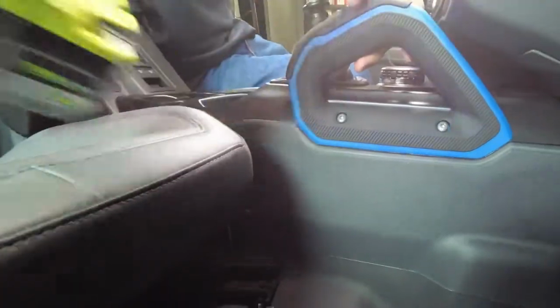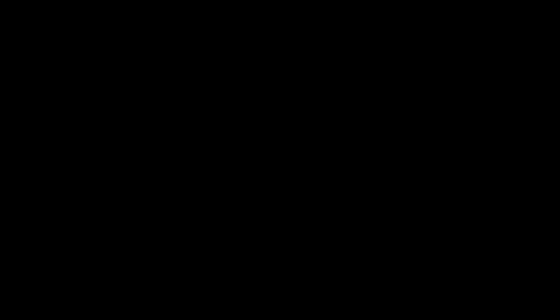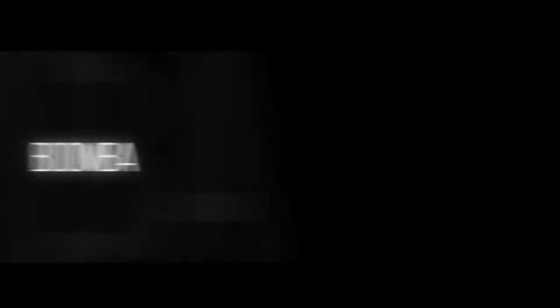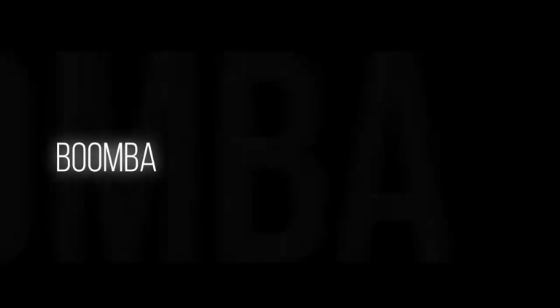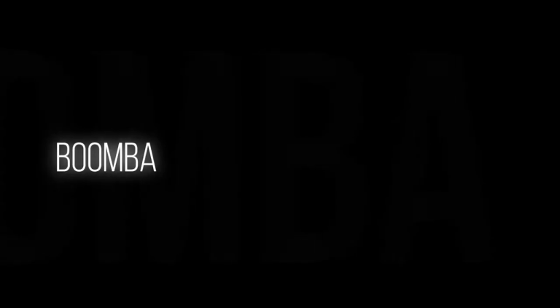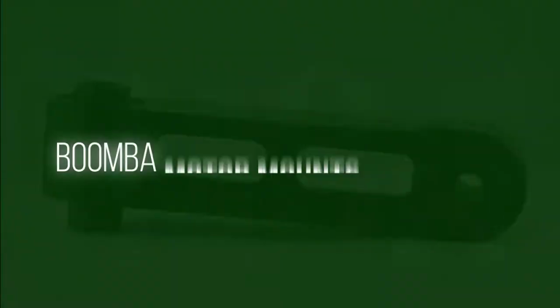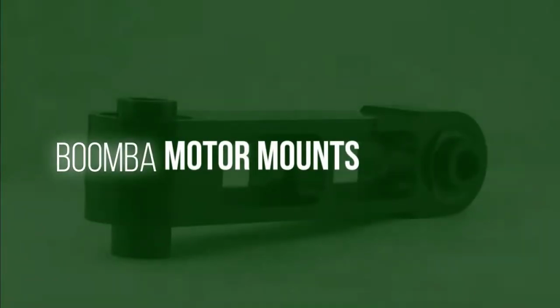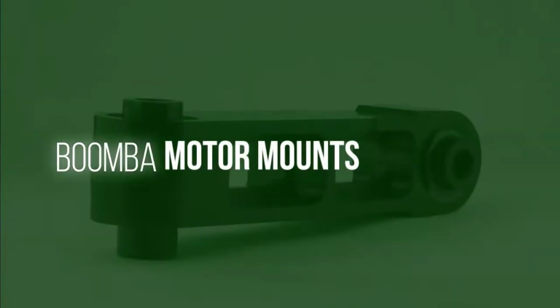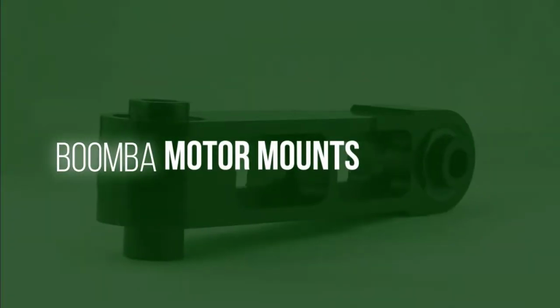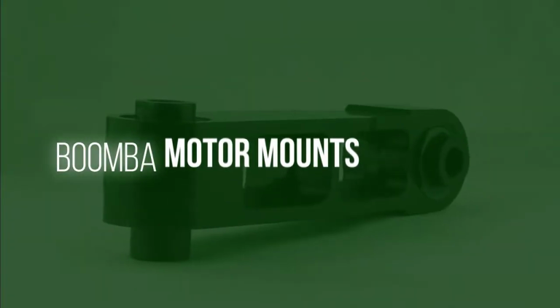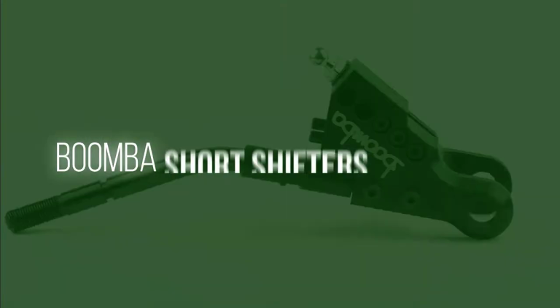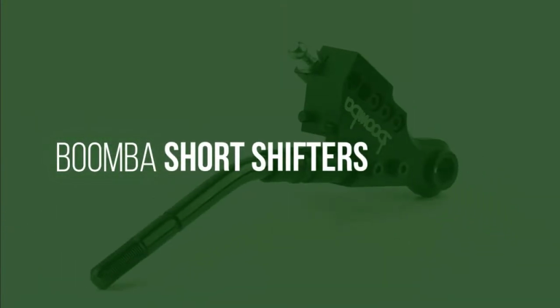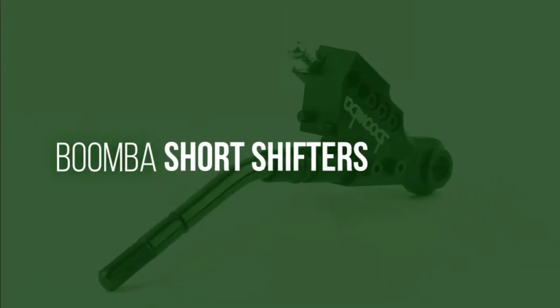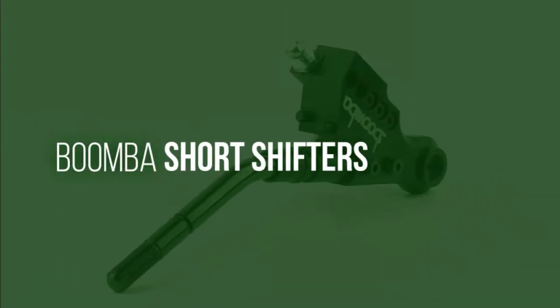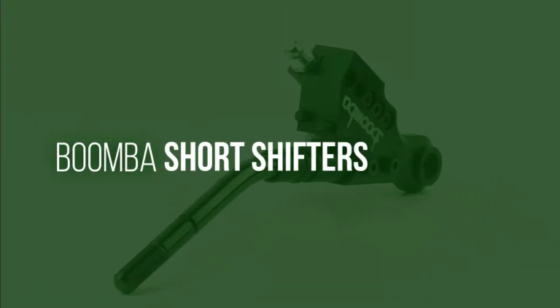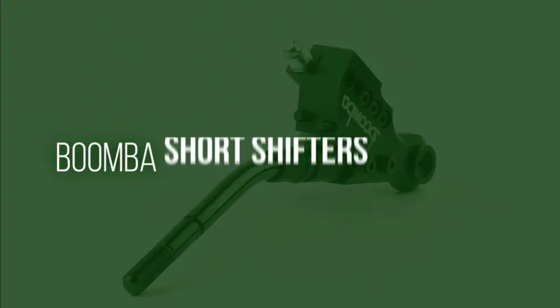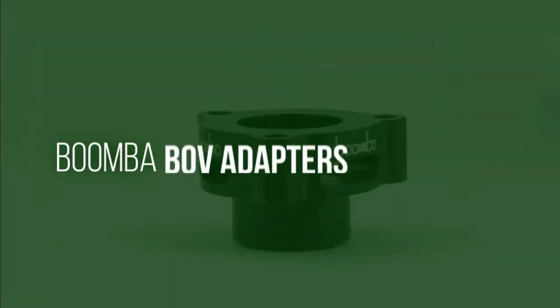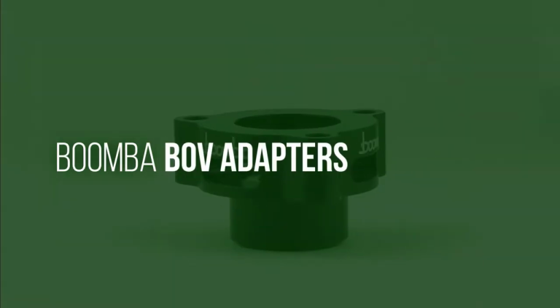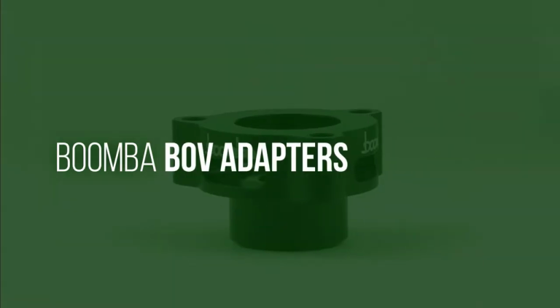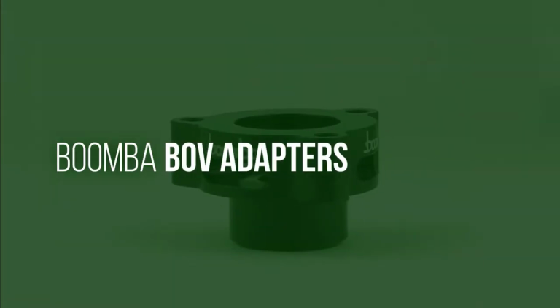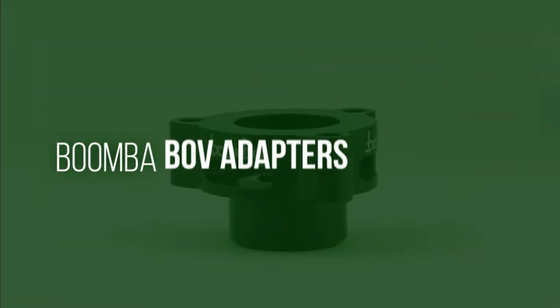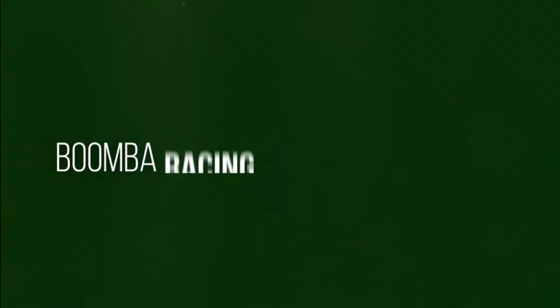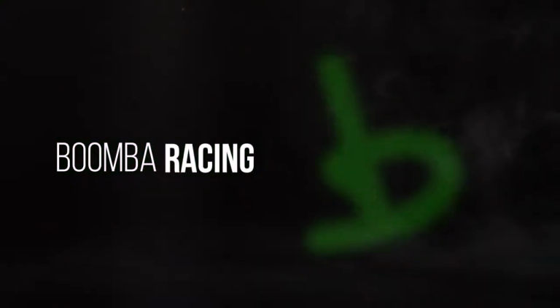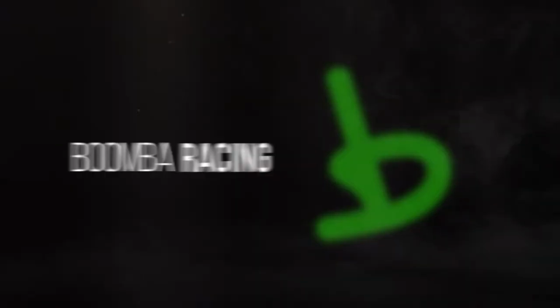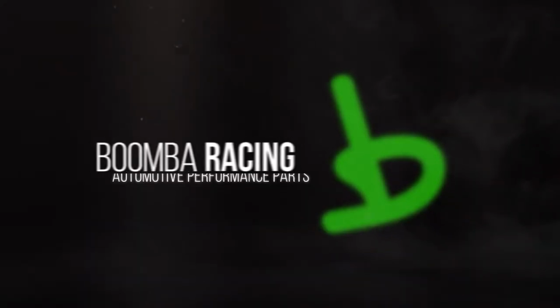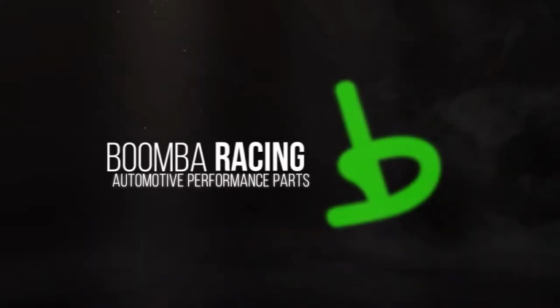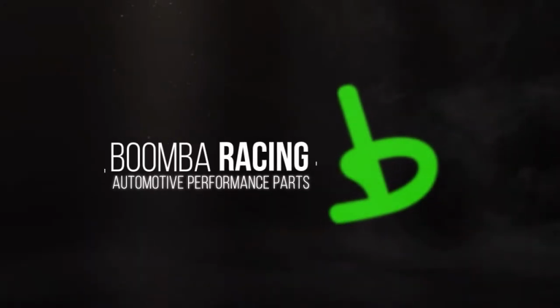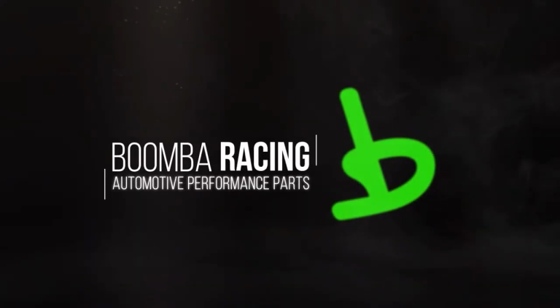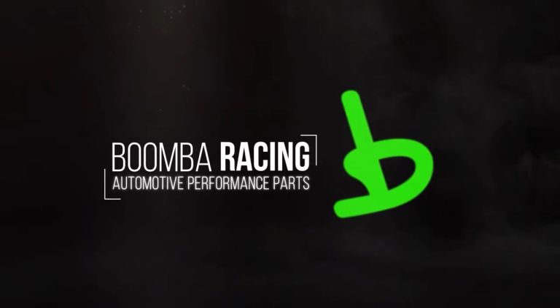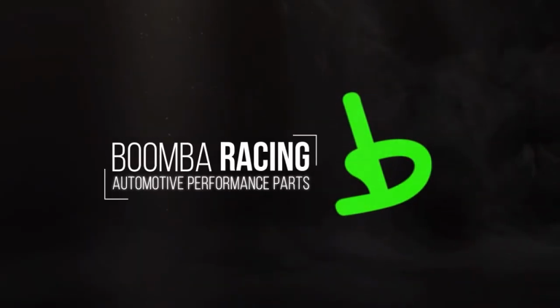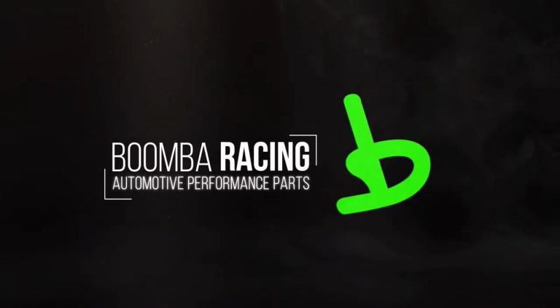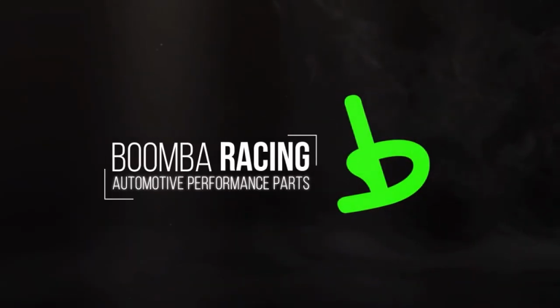Don't forget to like and subscribe. Thanks for joining us today for another install video with Boomba Racing.